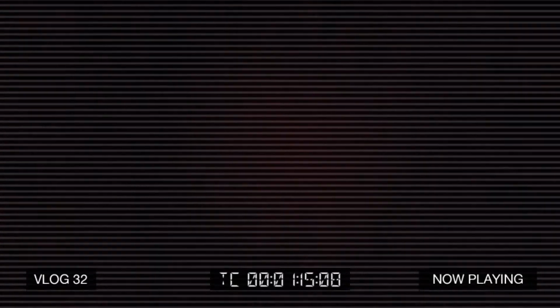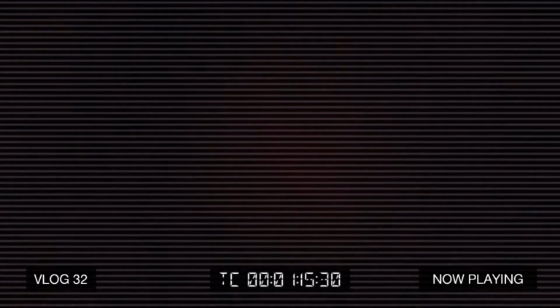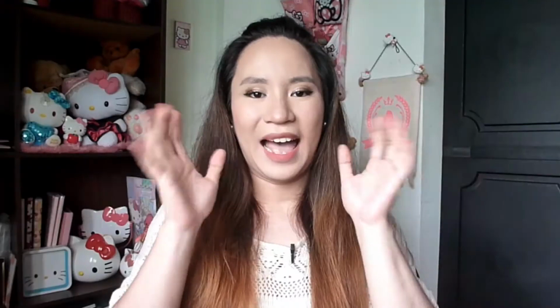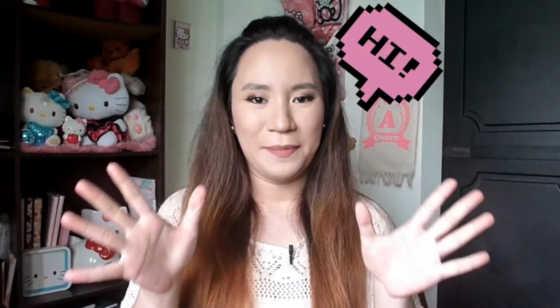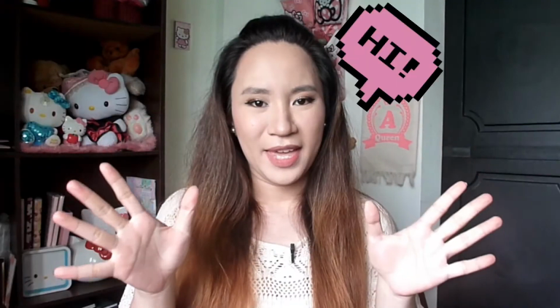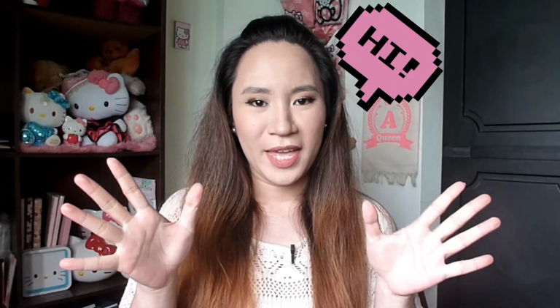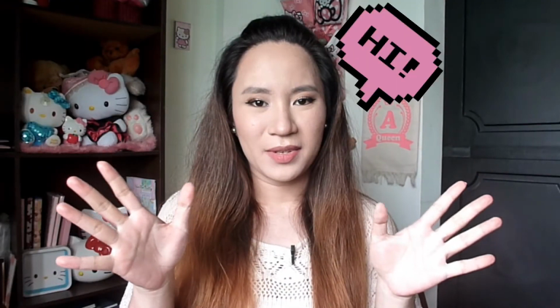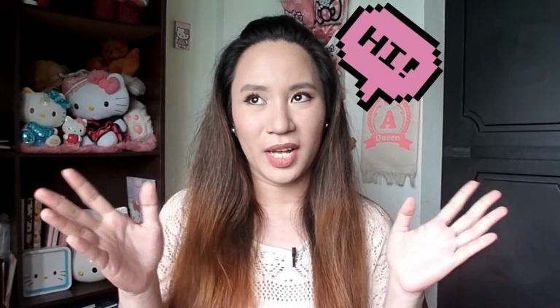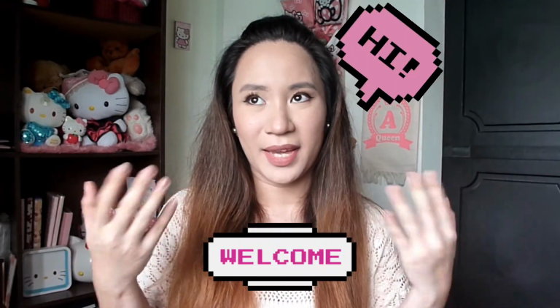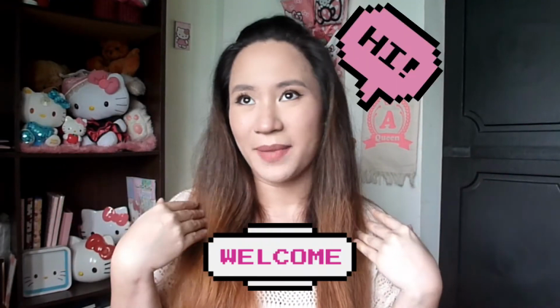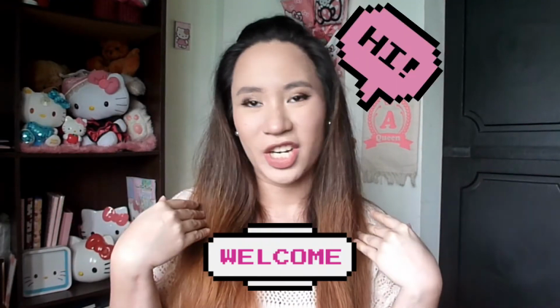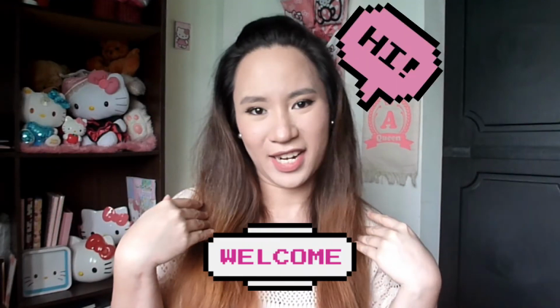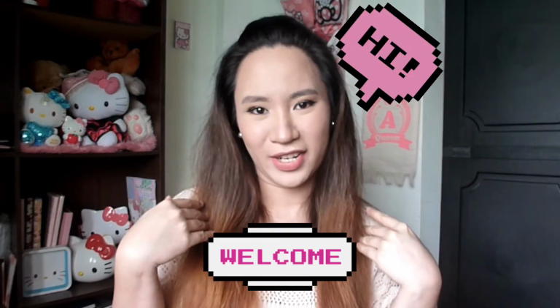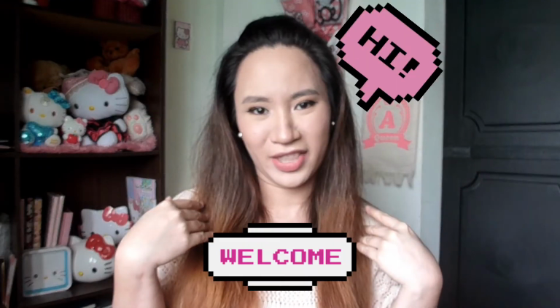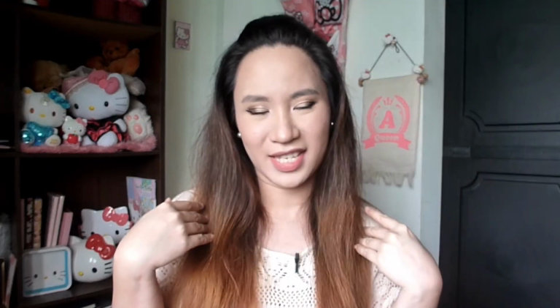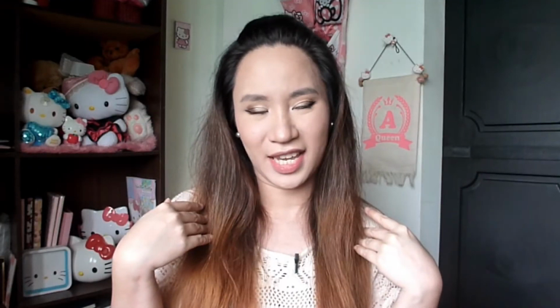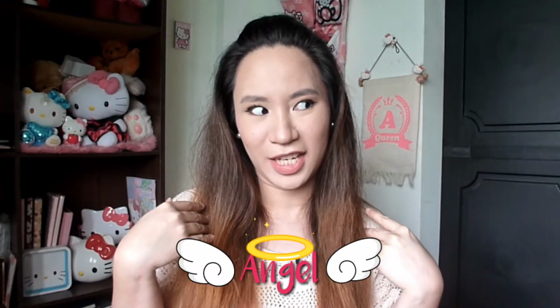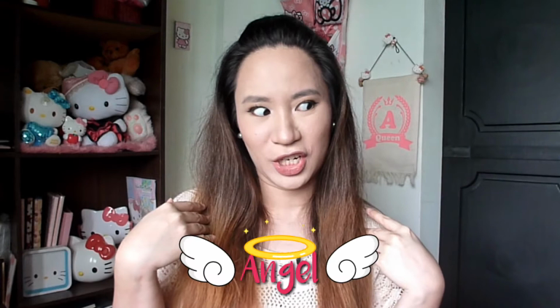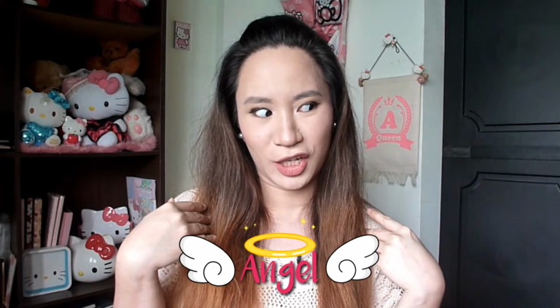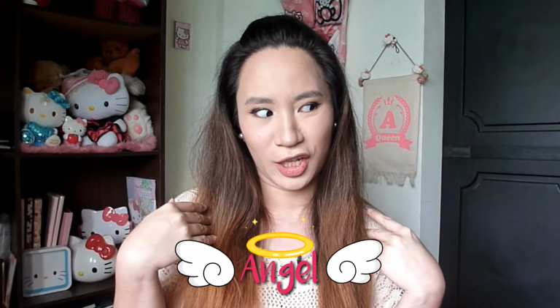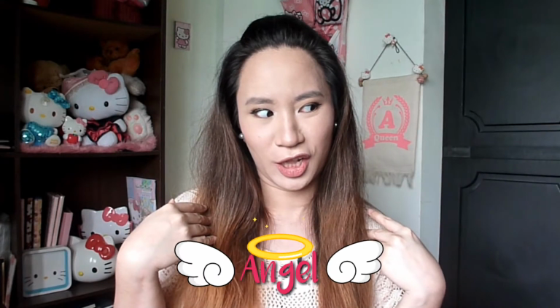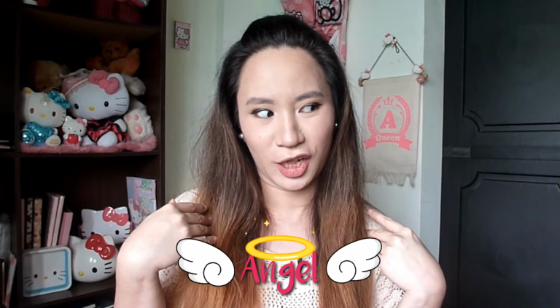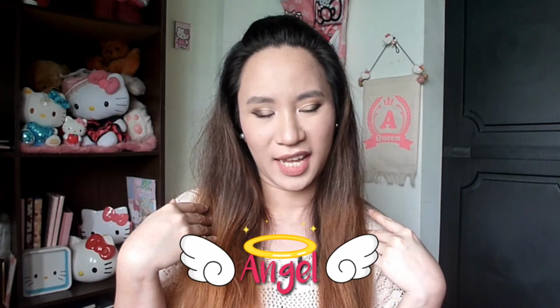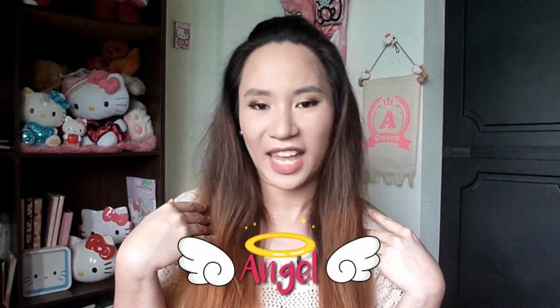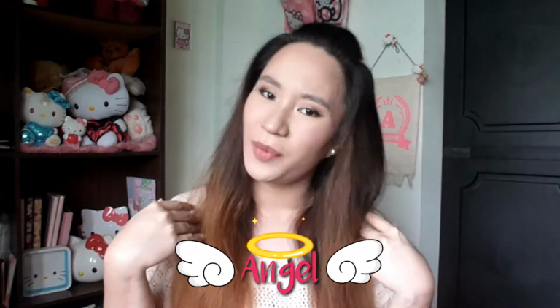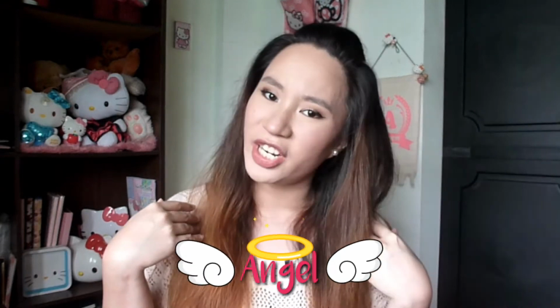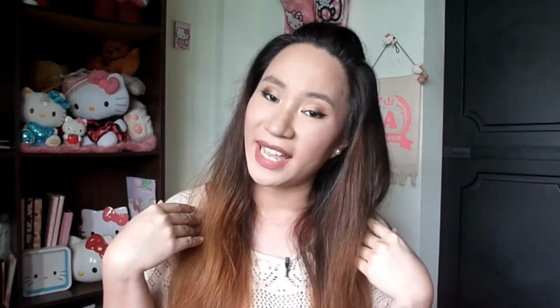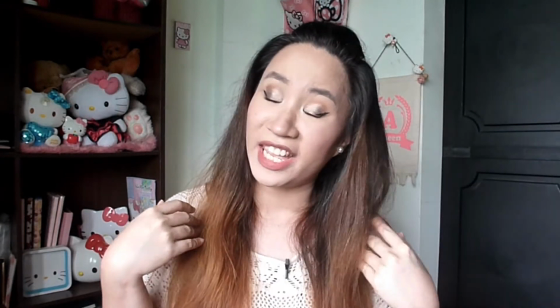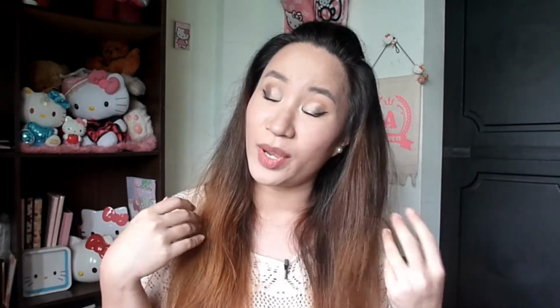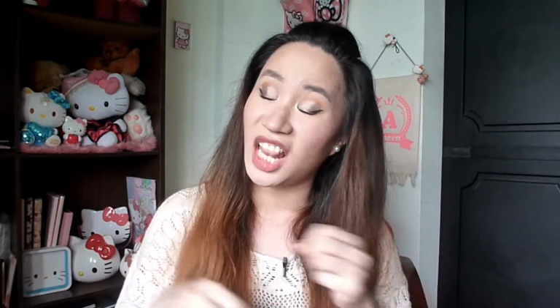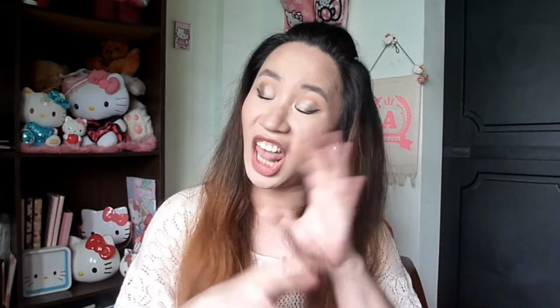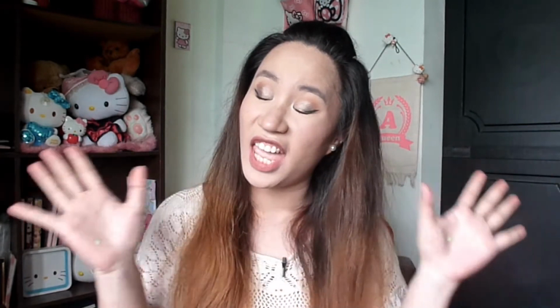Hi Bills! Welcome back to my channel! This is Angel and you're watching again A.Quinn's Life!